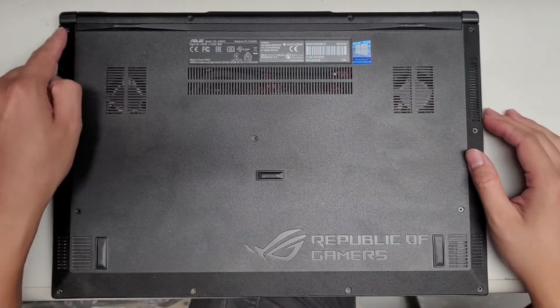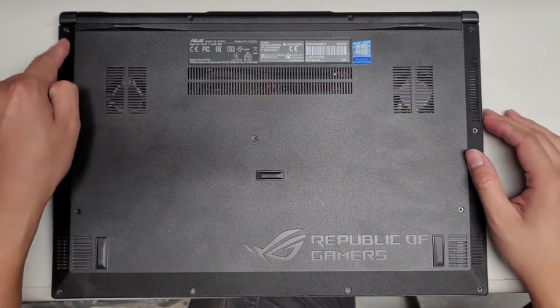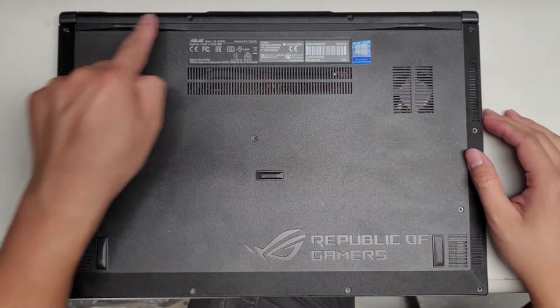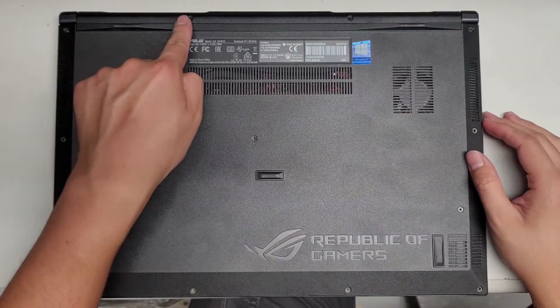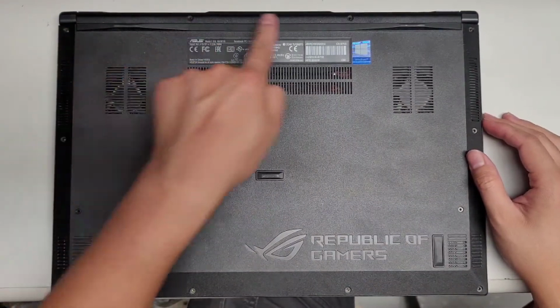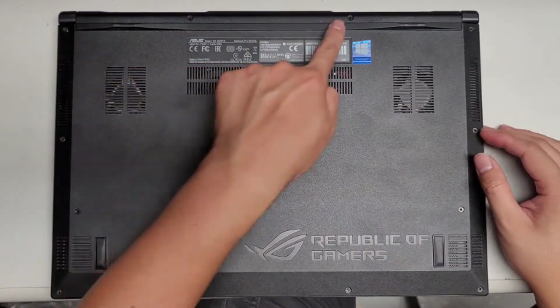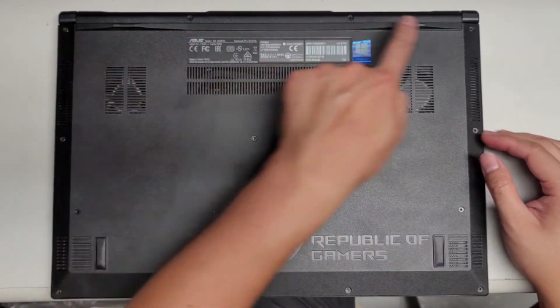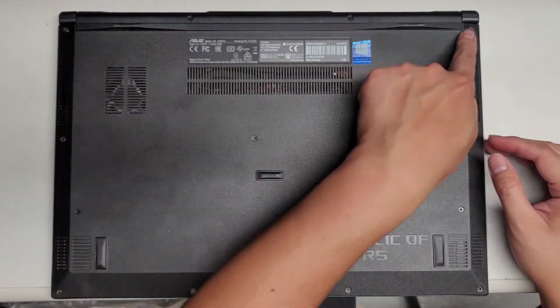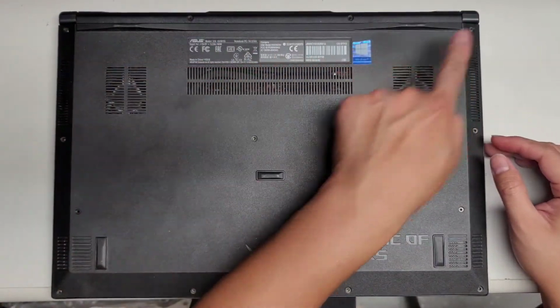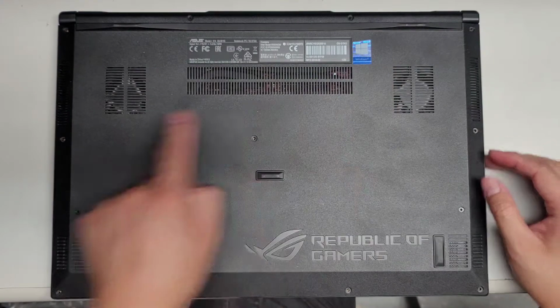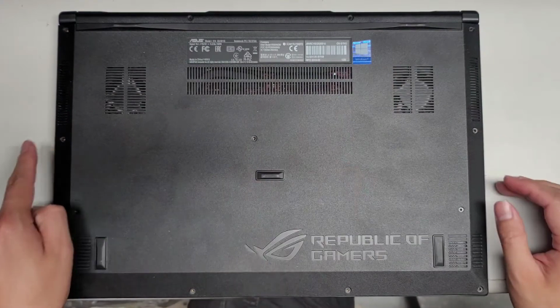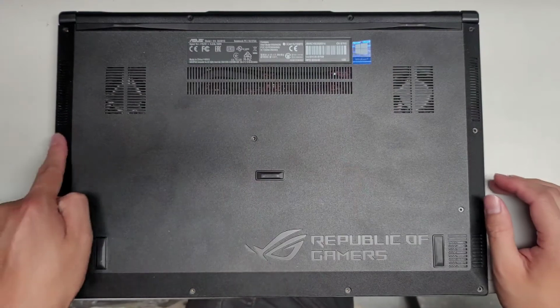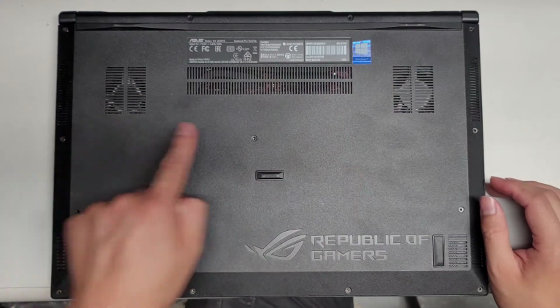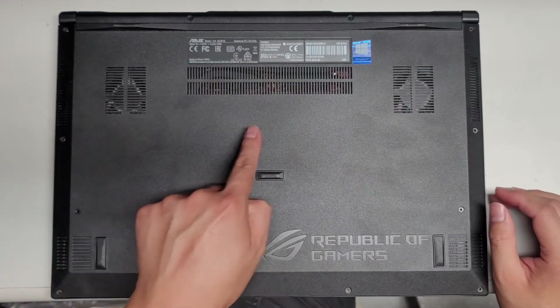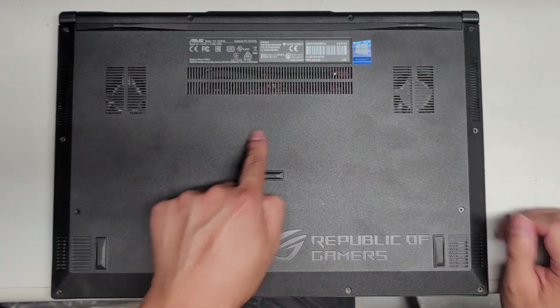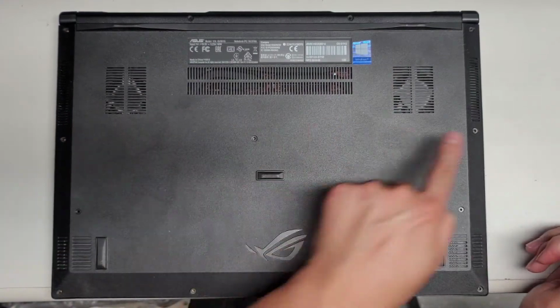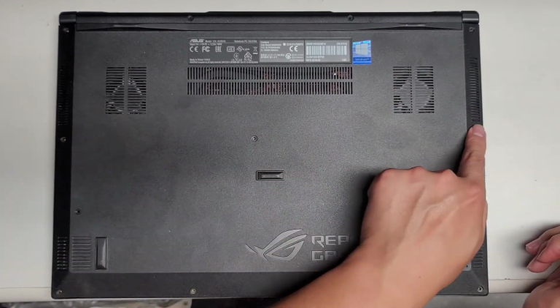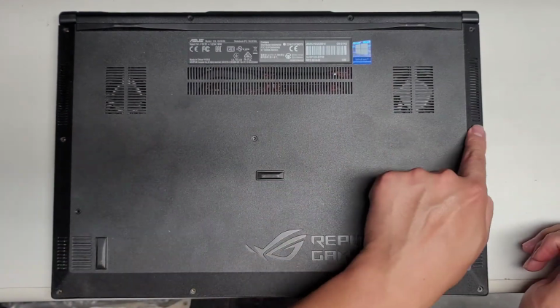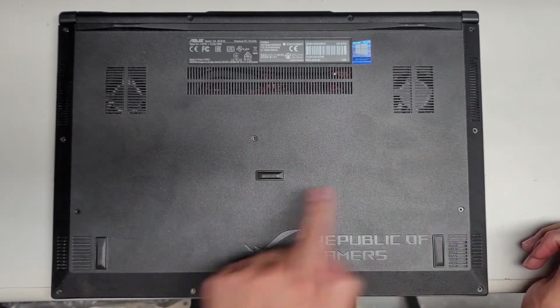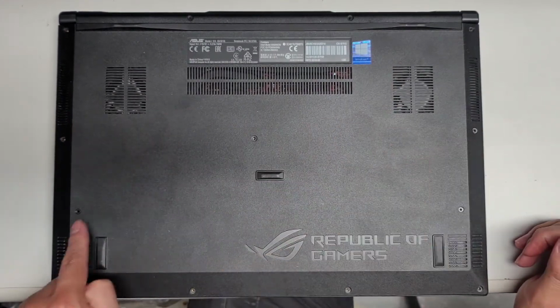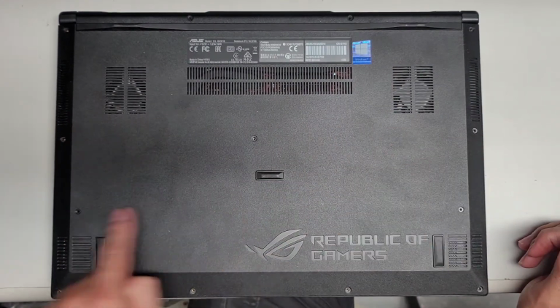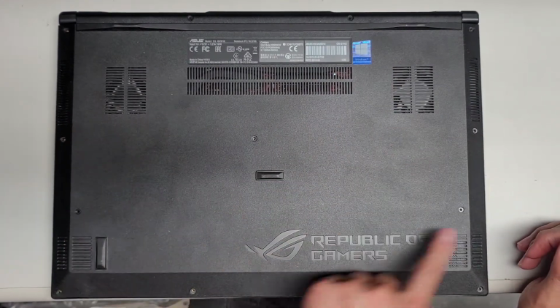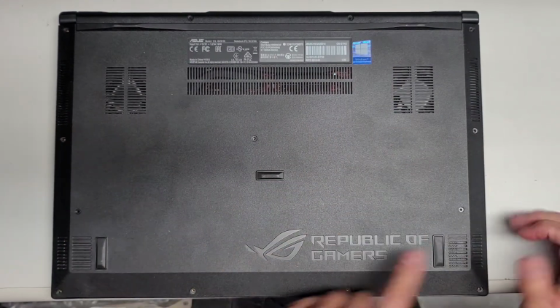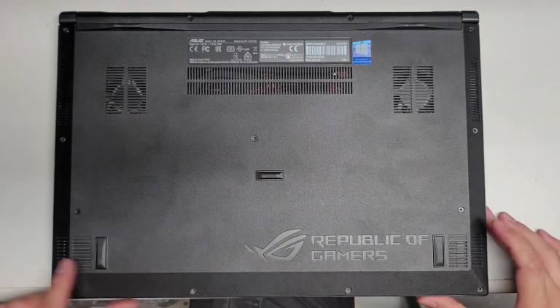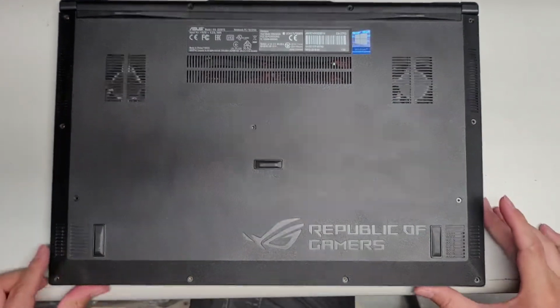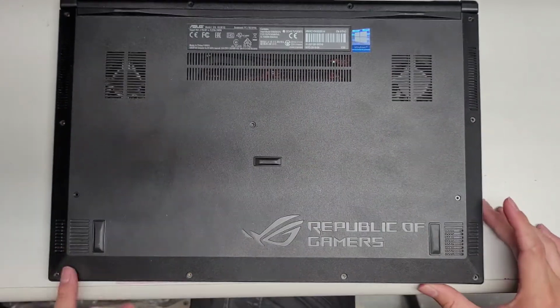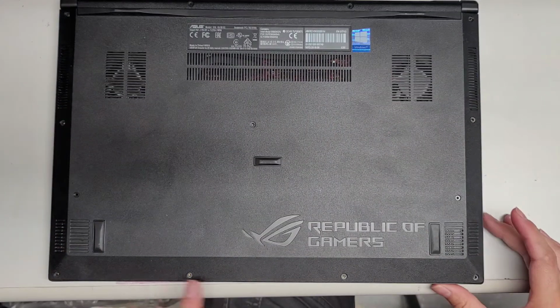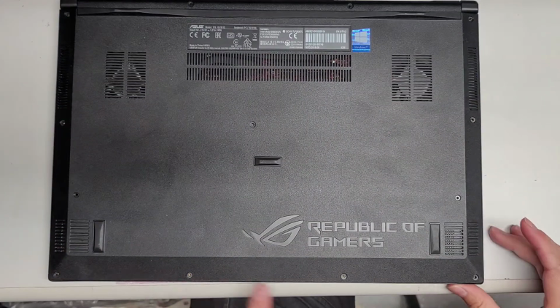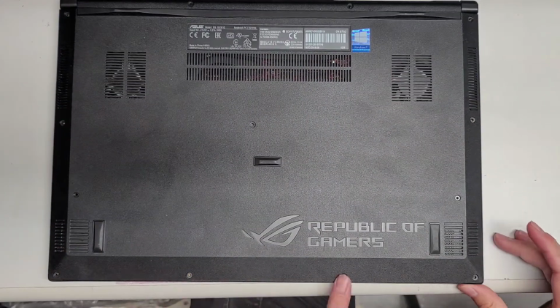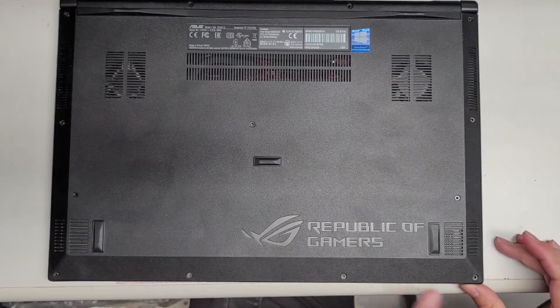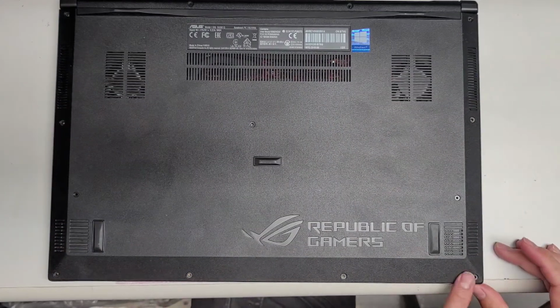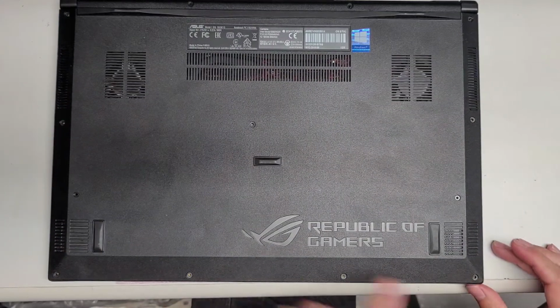So there's 1, 2, 3, 4, 5, 6, 7, 8, 9, 10, 11, 12, 13 screws total.